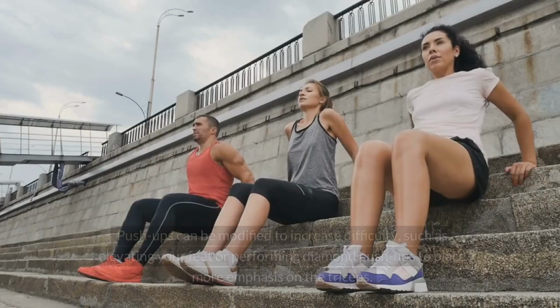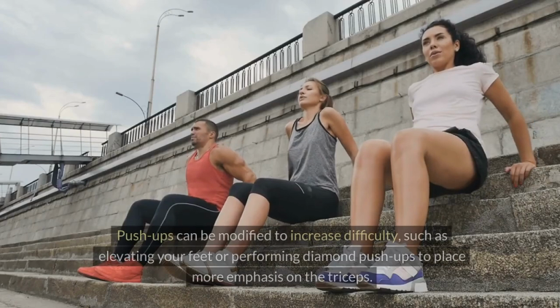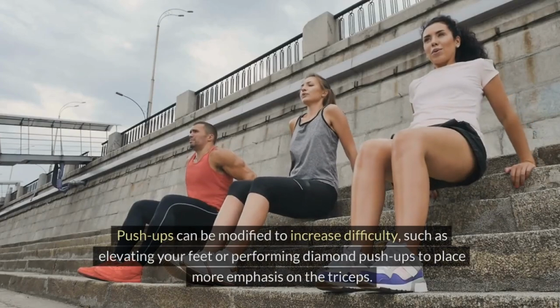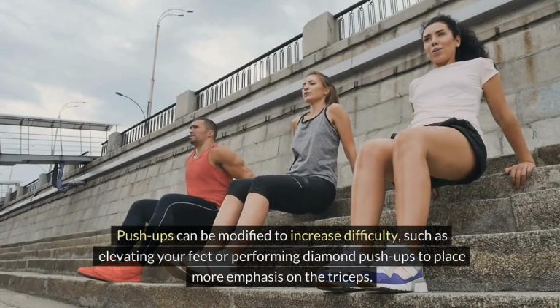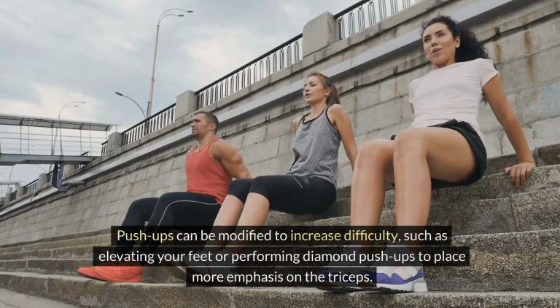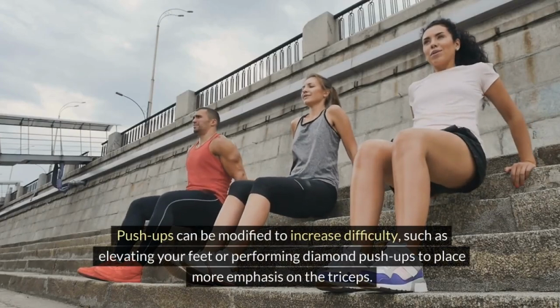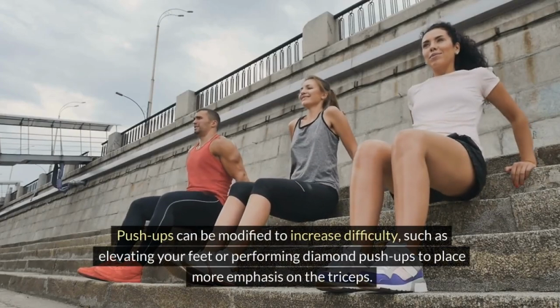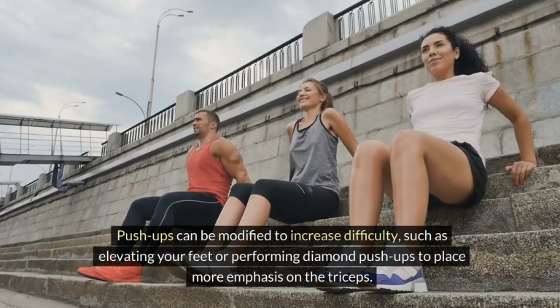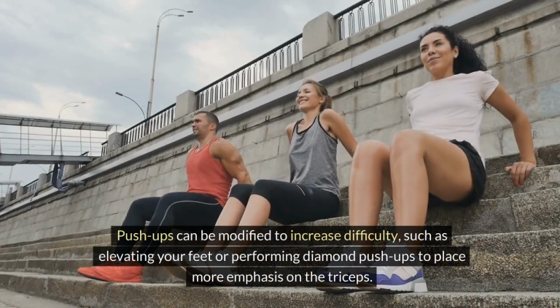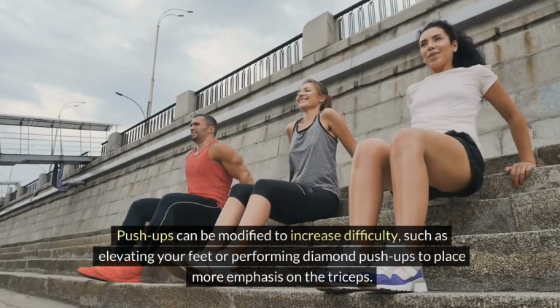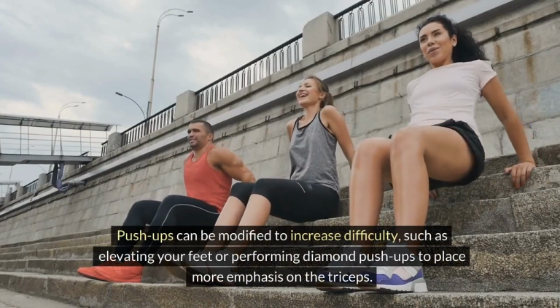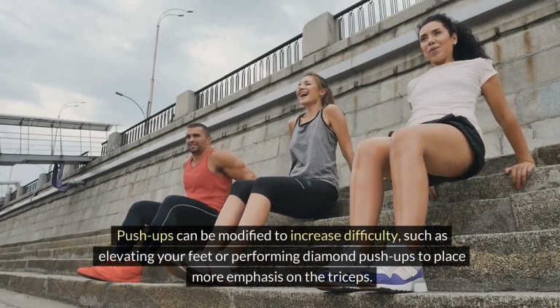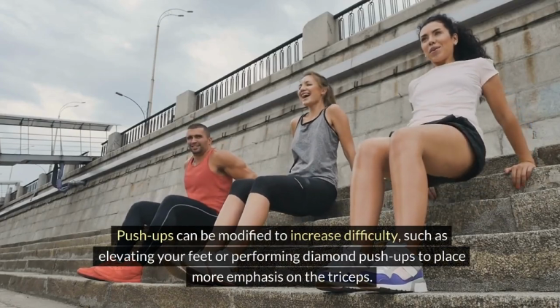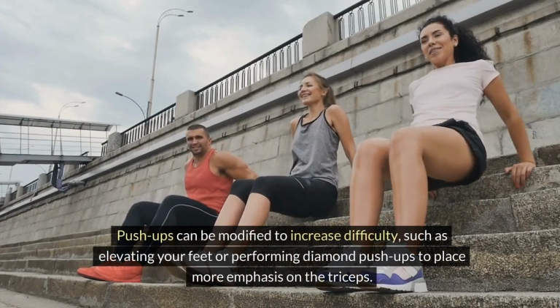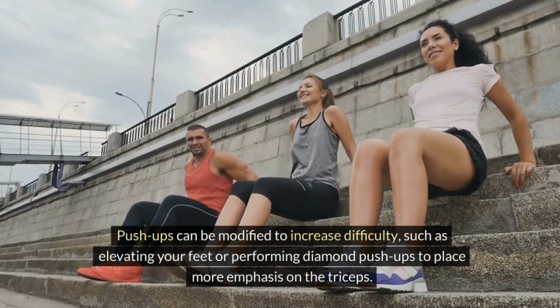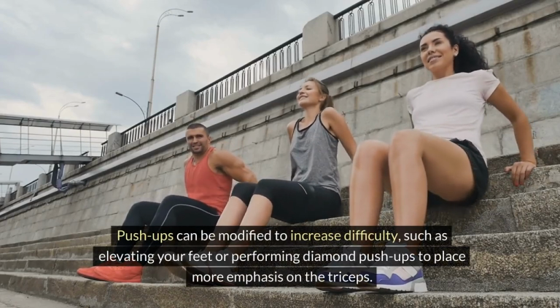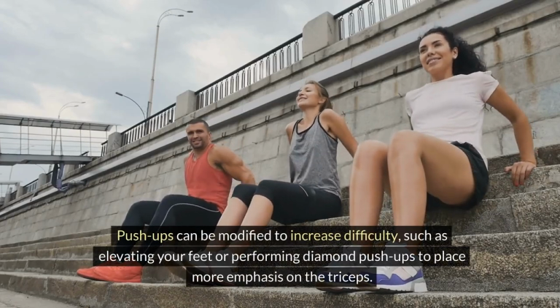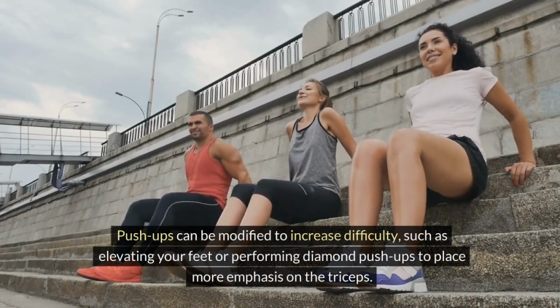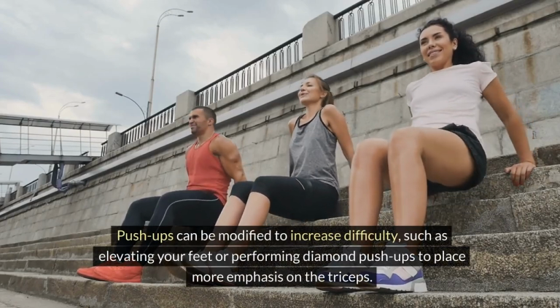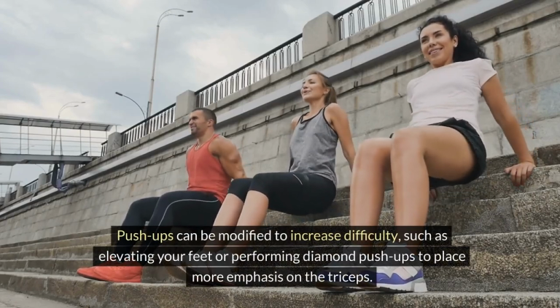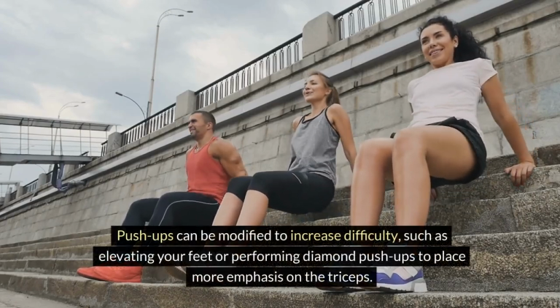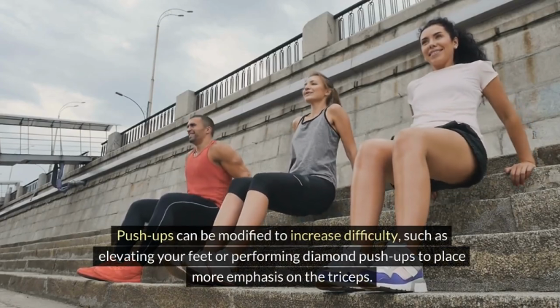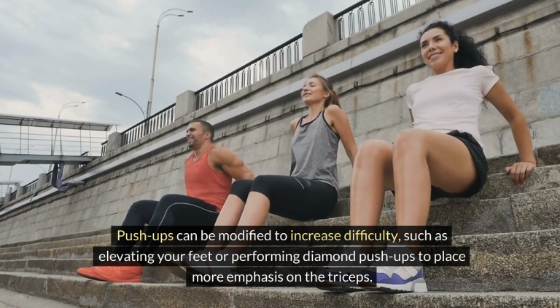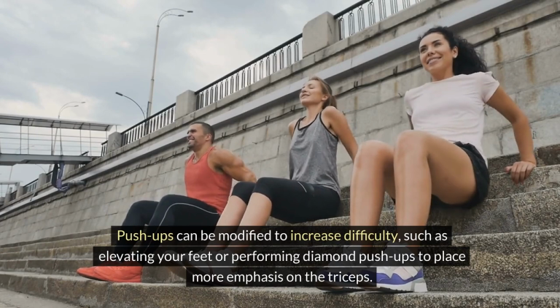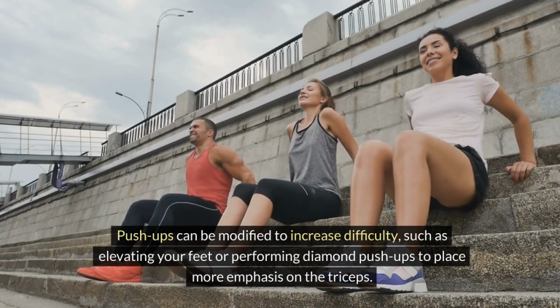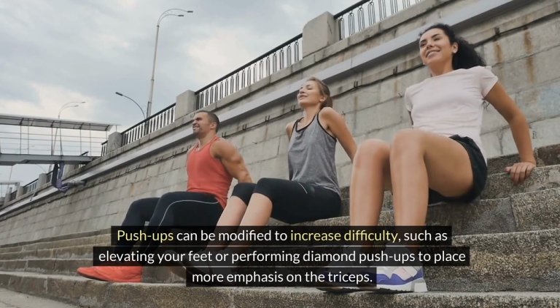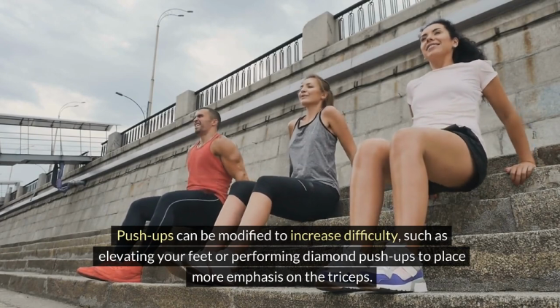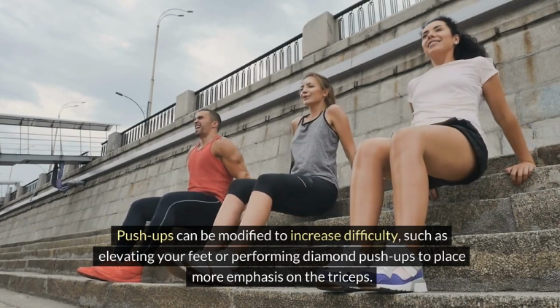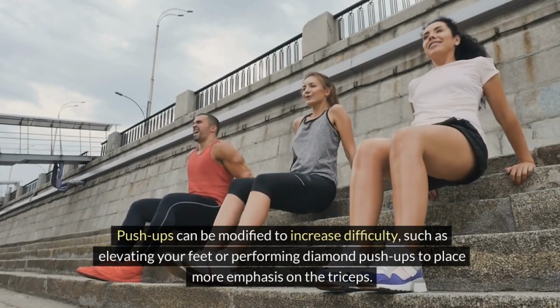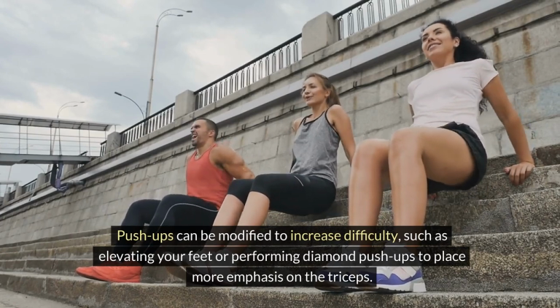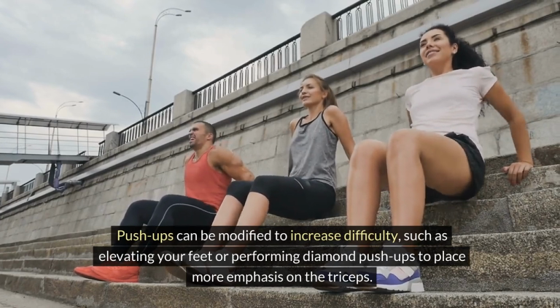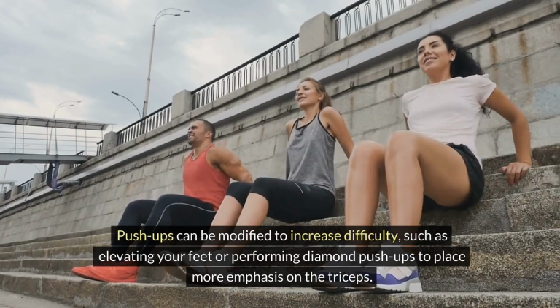Push-ups can be modified to increase difficulty, such as elevating your feet or performing diamond push-ups to place more emphasis on the triceps.